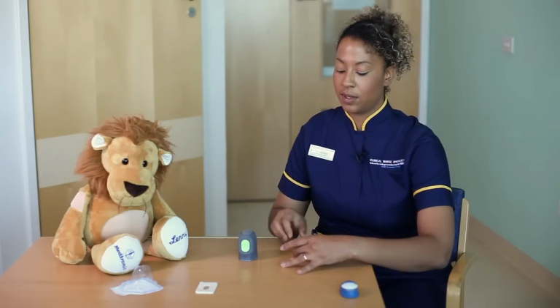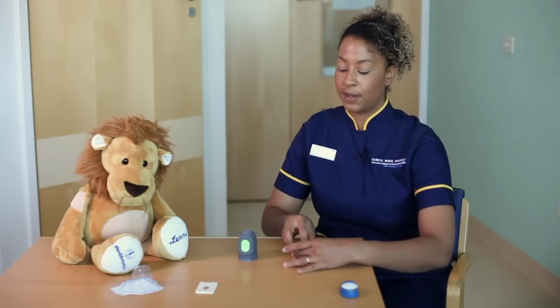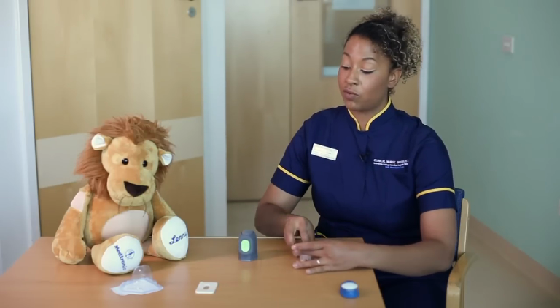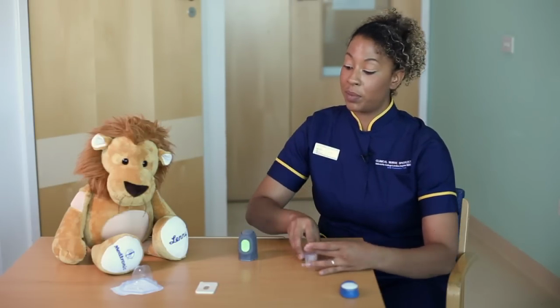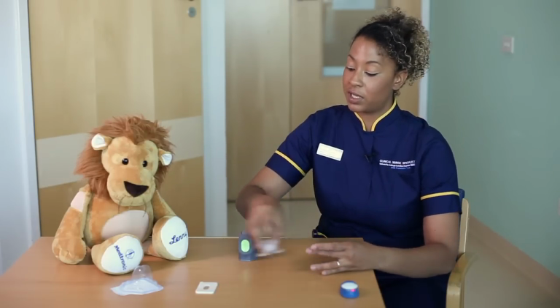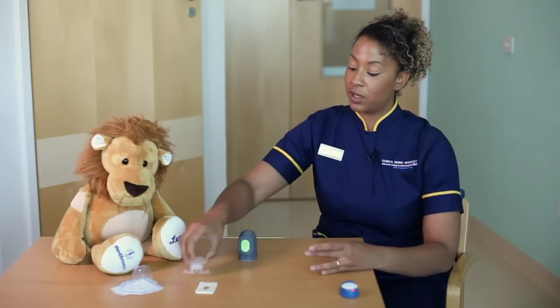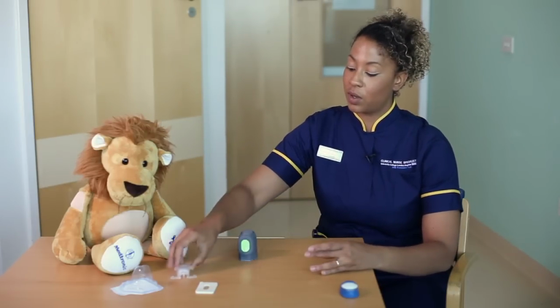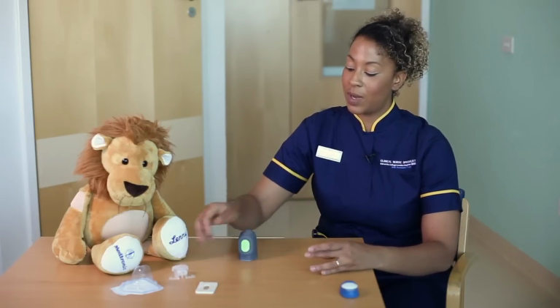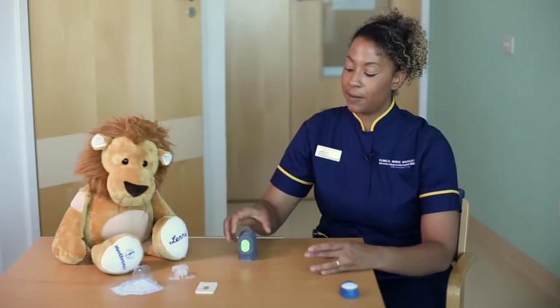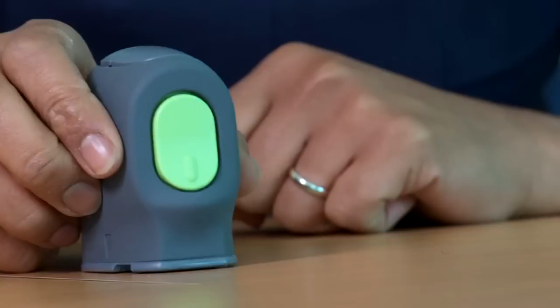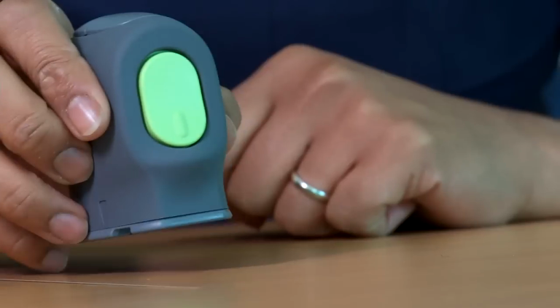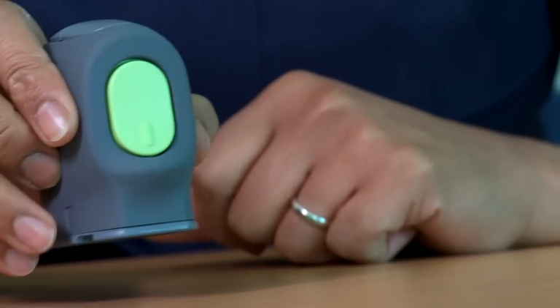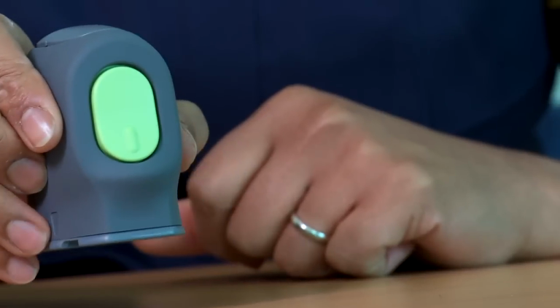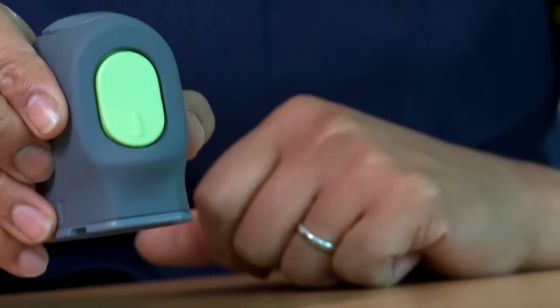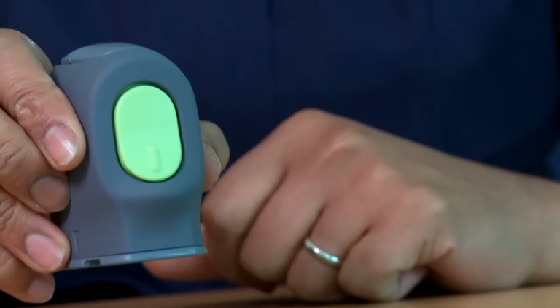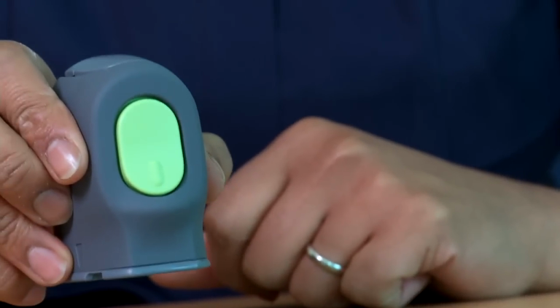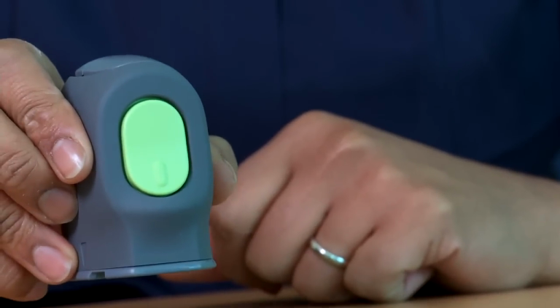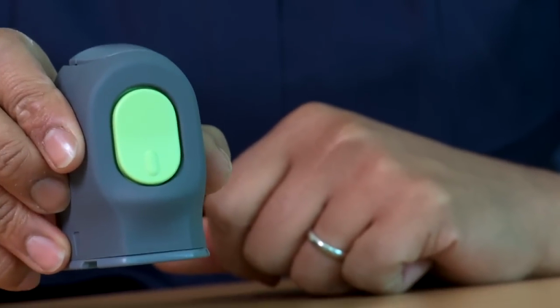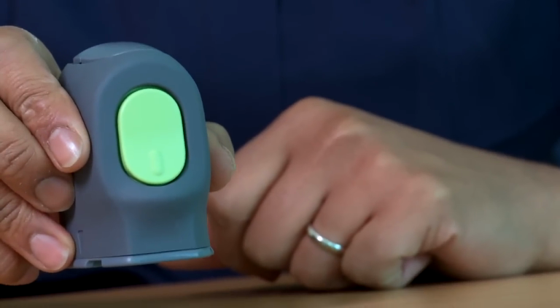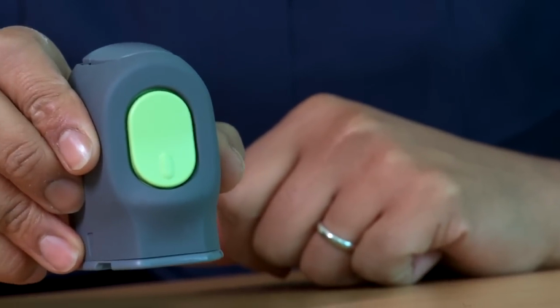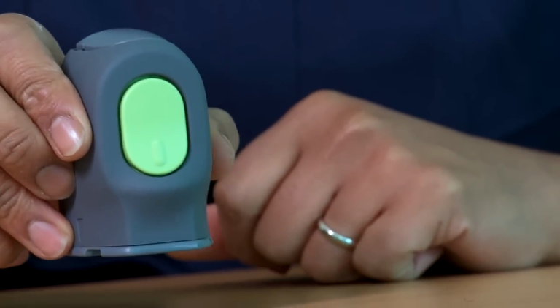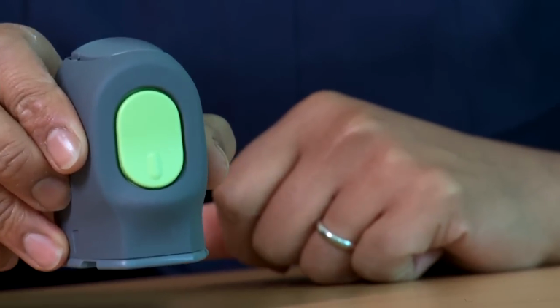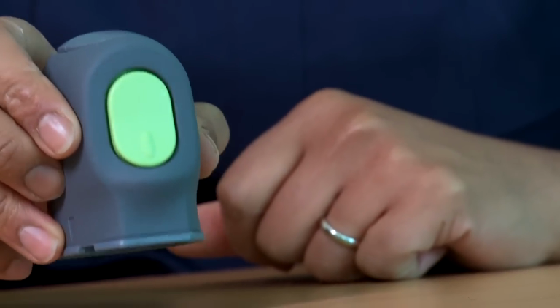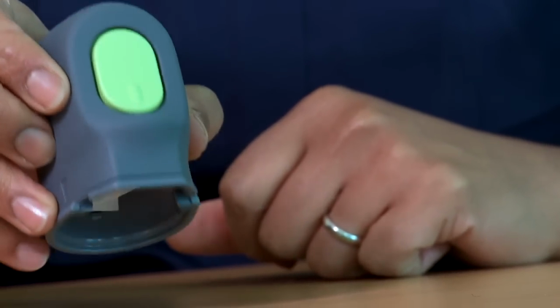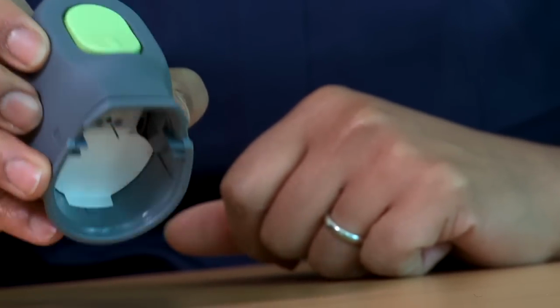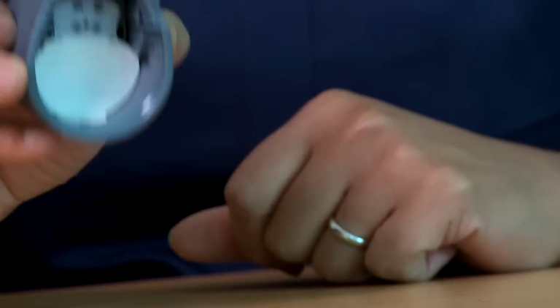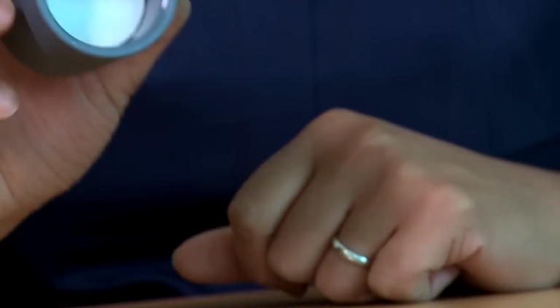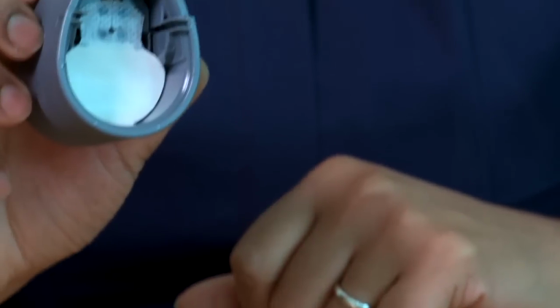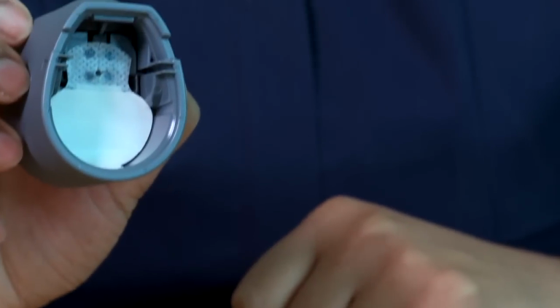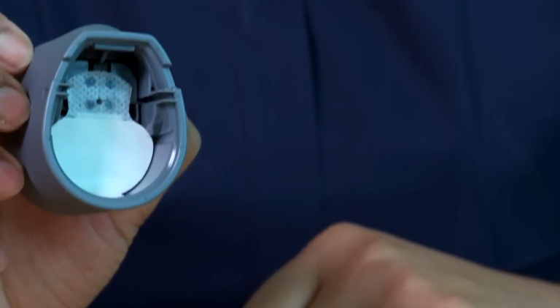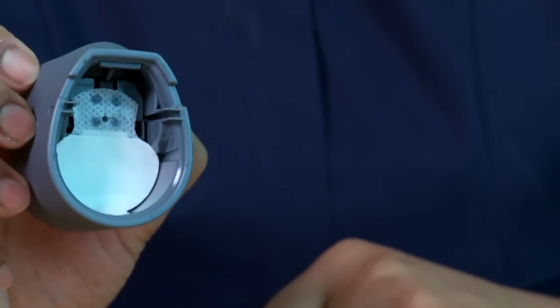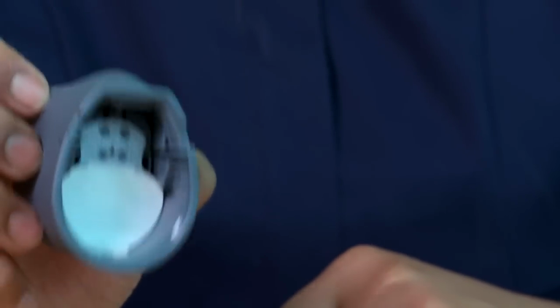The packaging can go away. If you don't want your child to see the needle, just don't show them the inside.